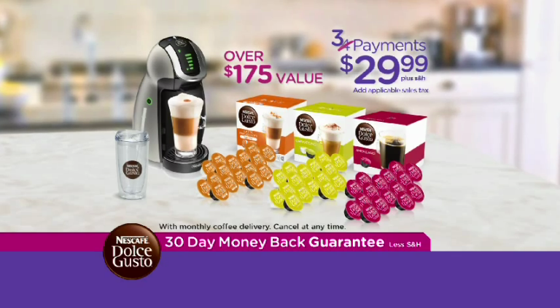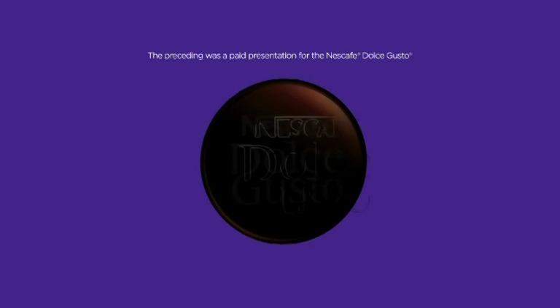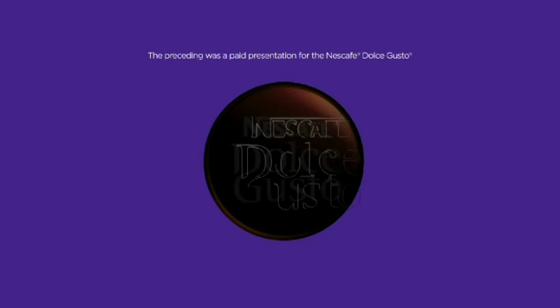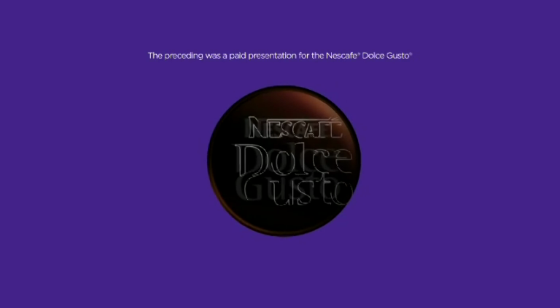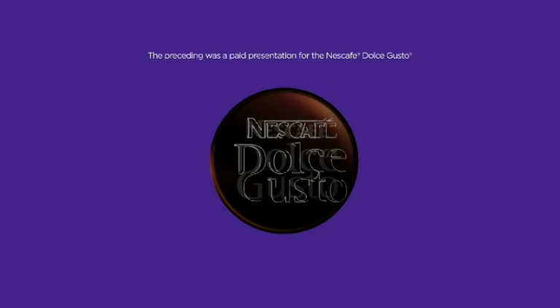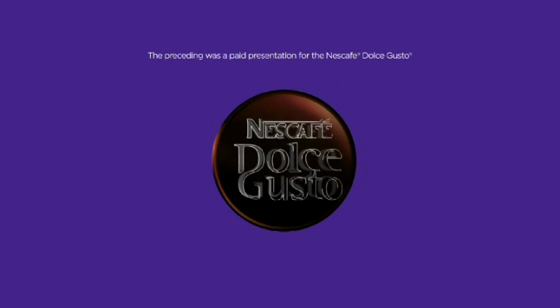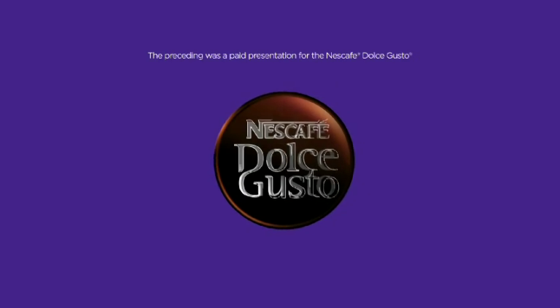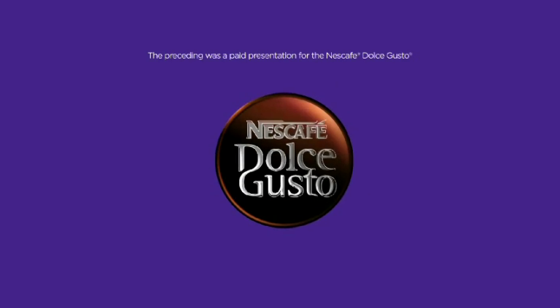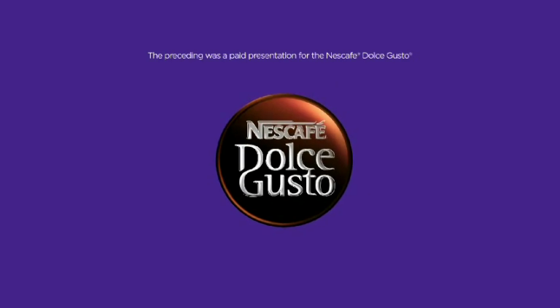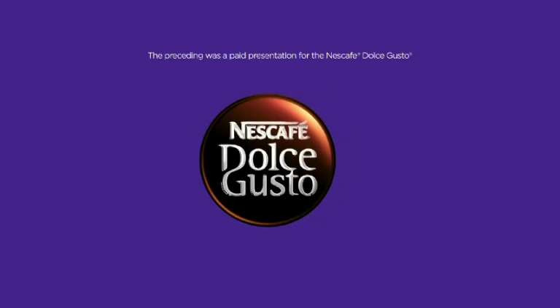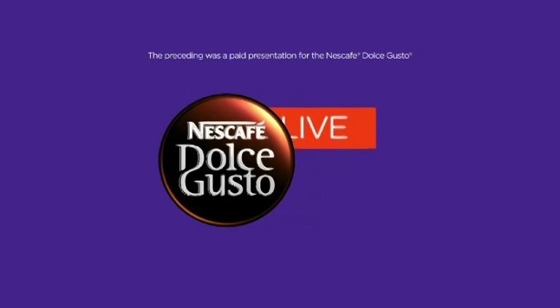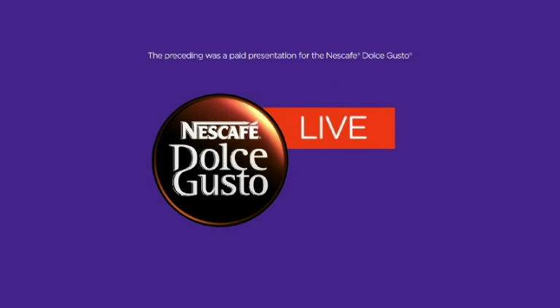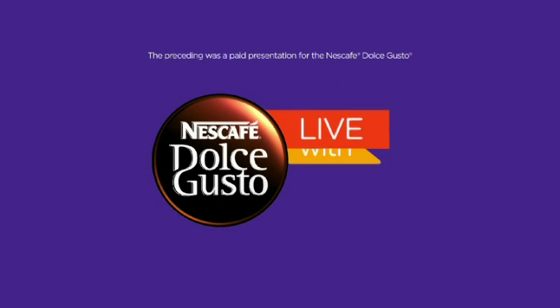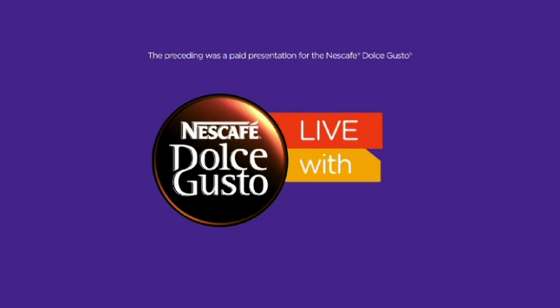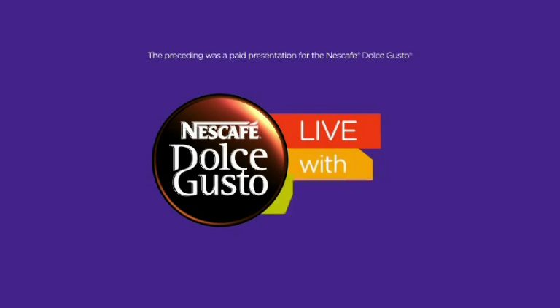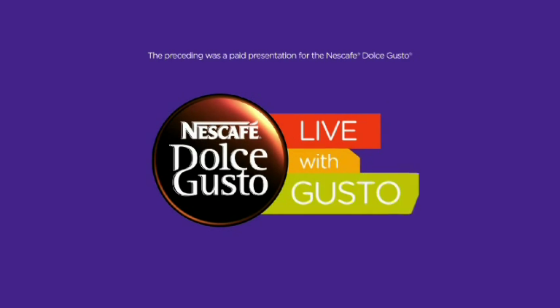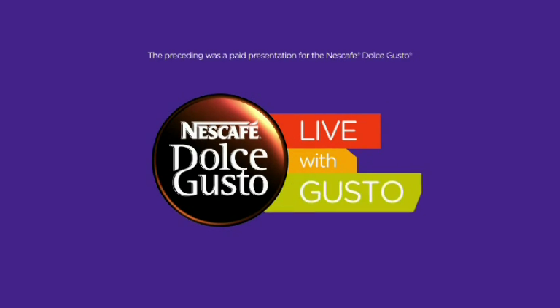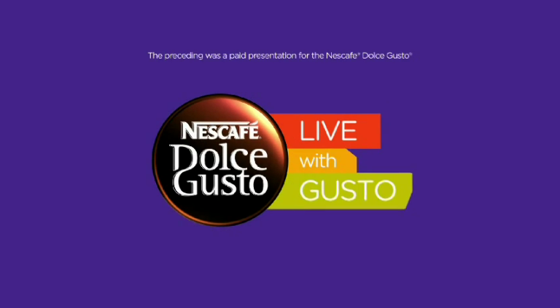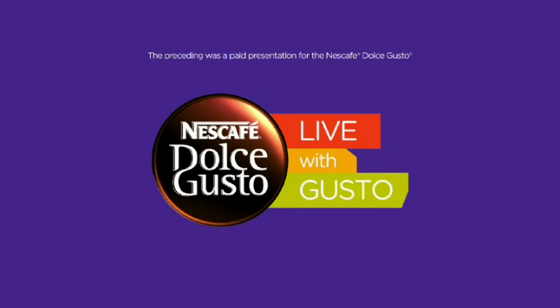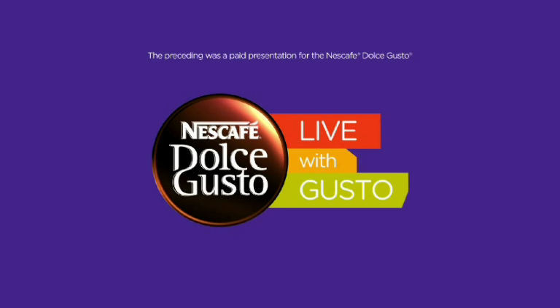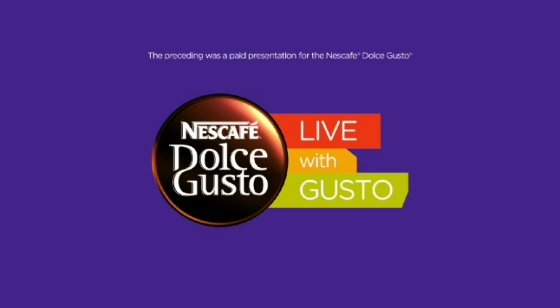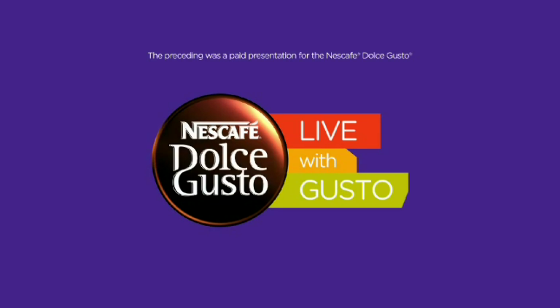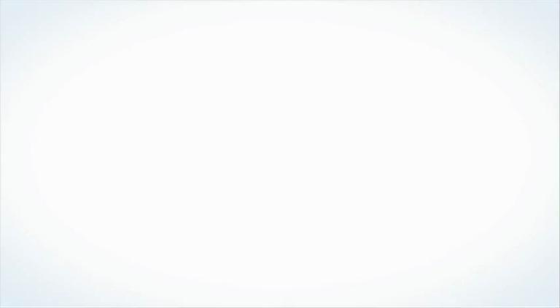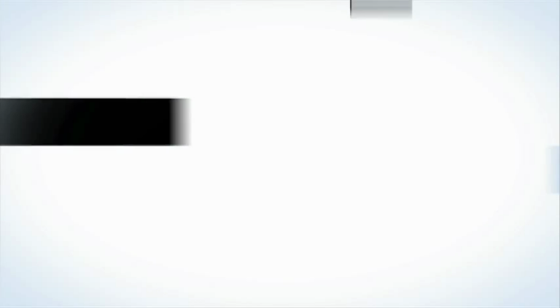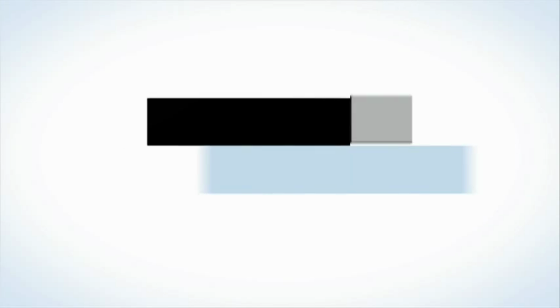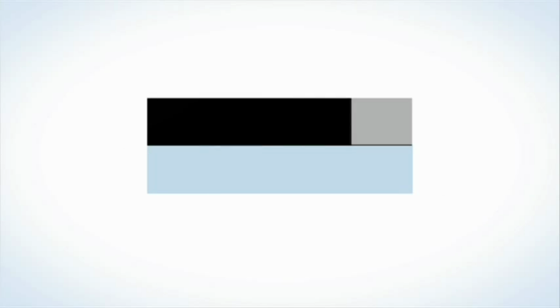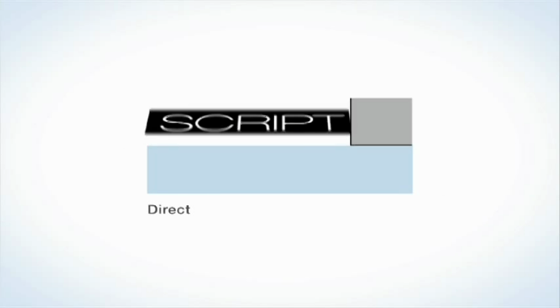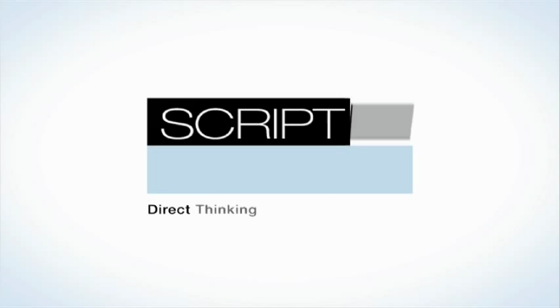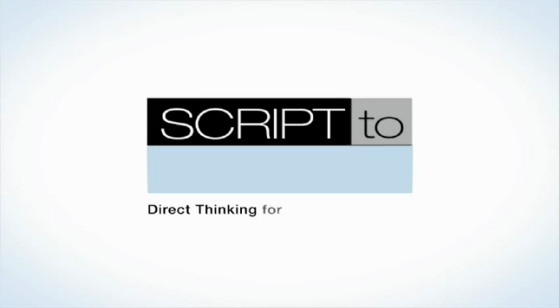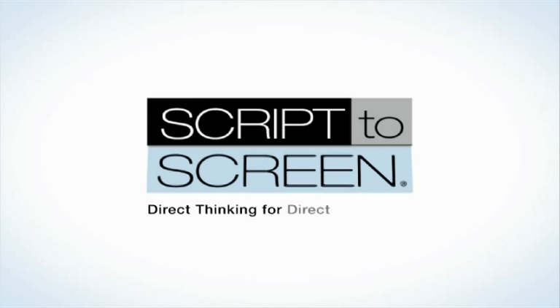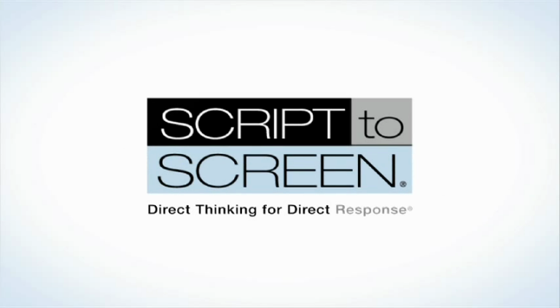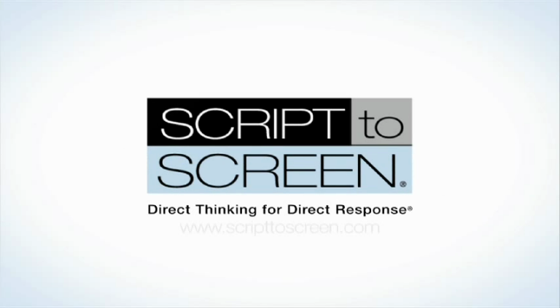The preceding was a paid presentation for the Nescafe Dolce Gusto. This has been a production of Script to Screen — direct thinking for direct response.